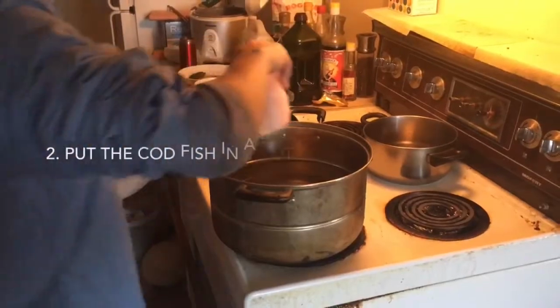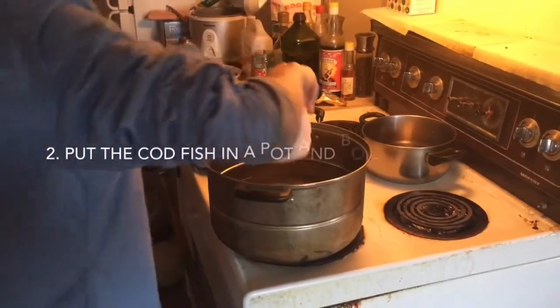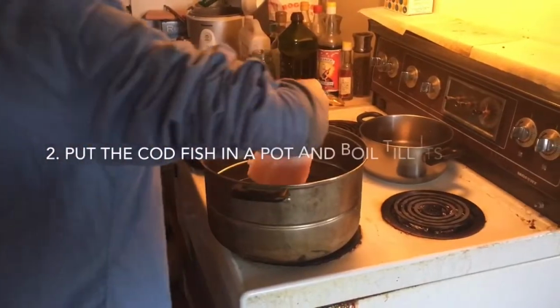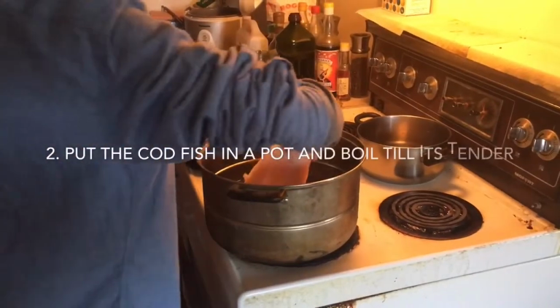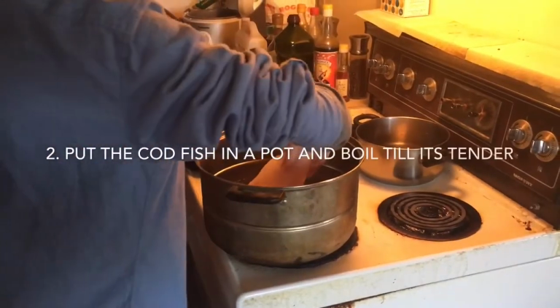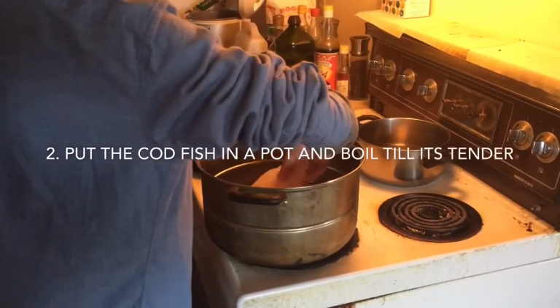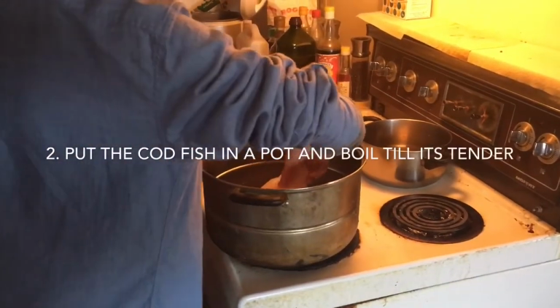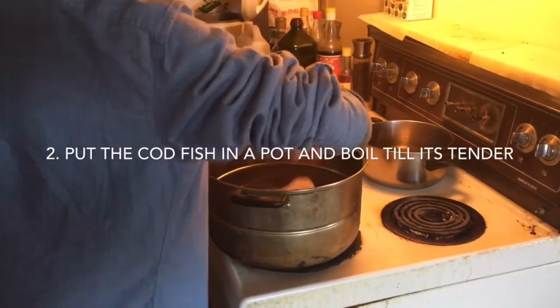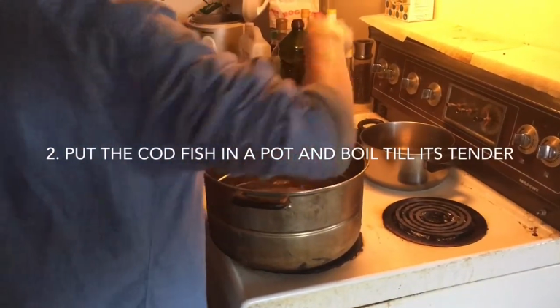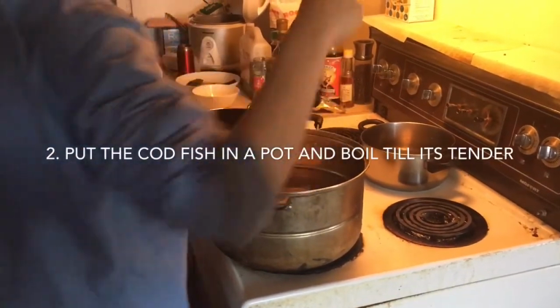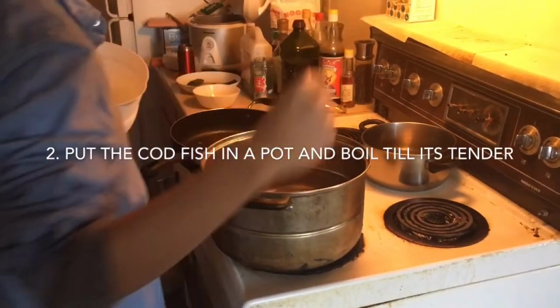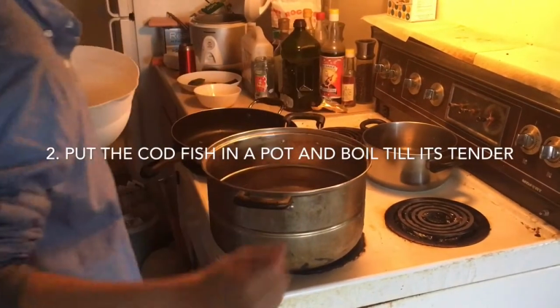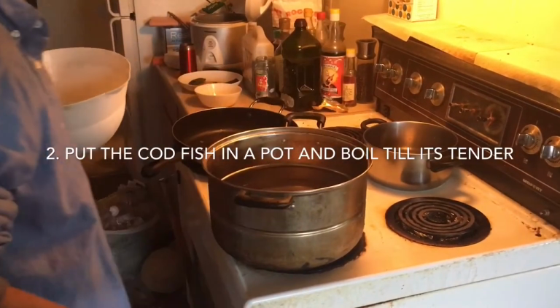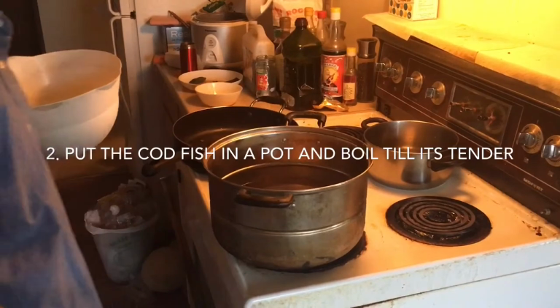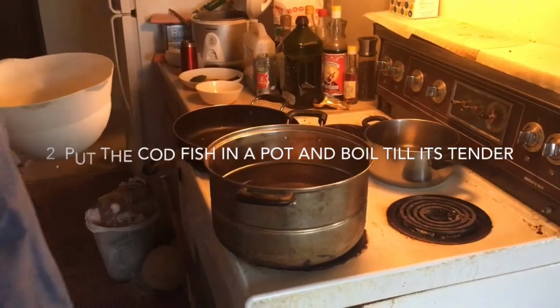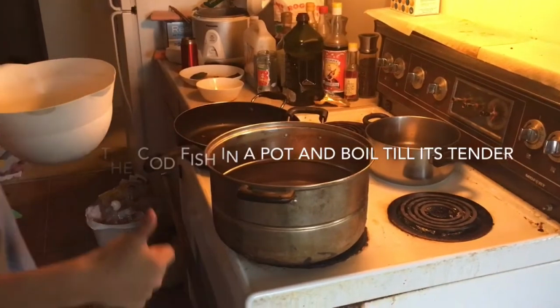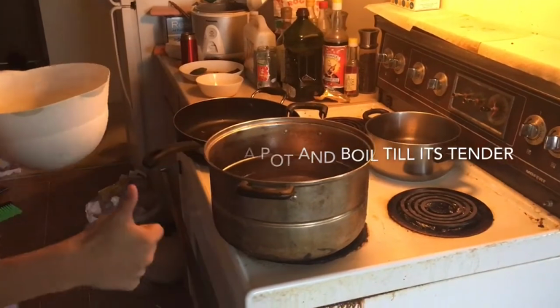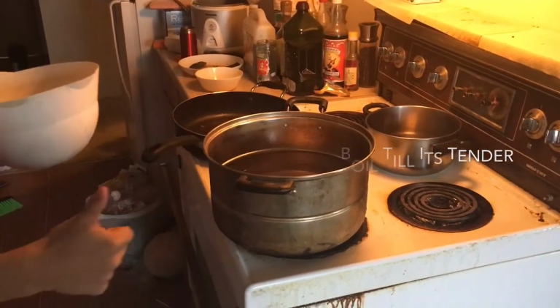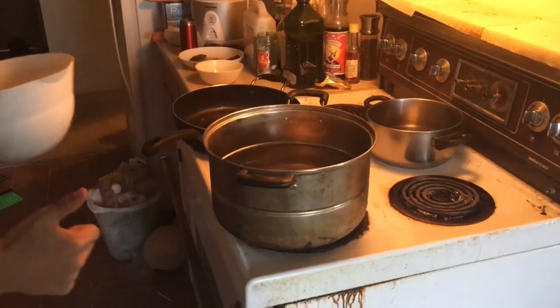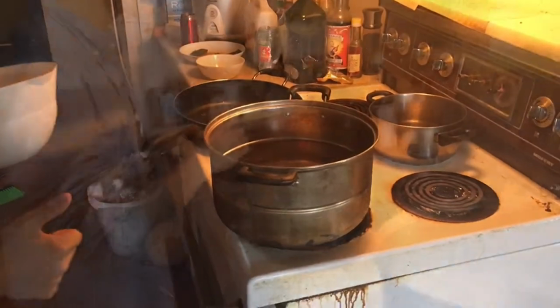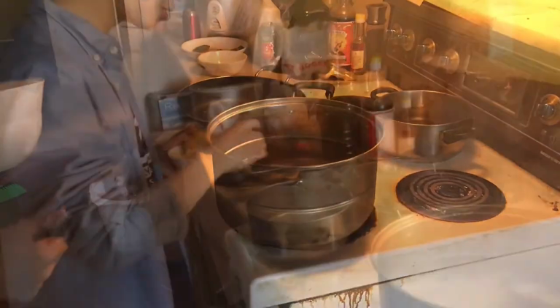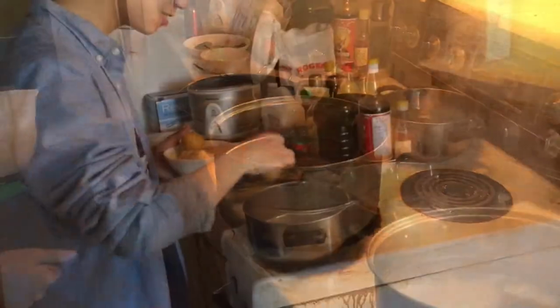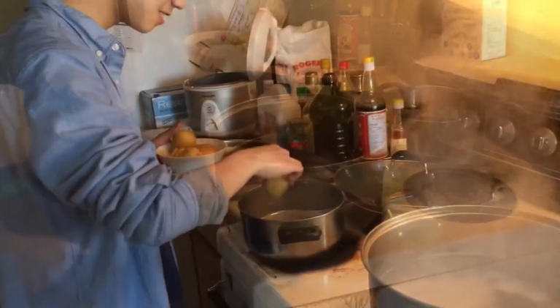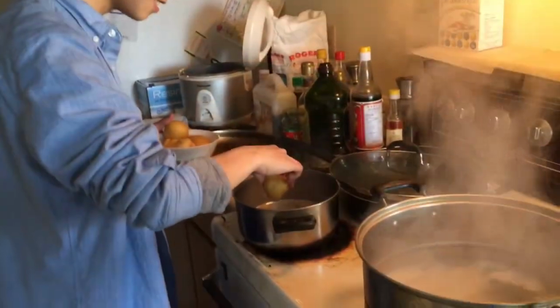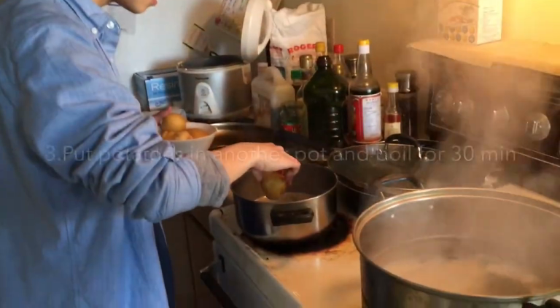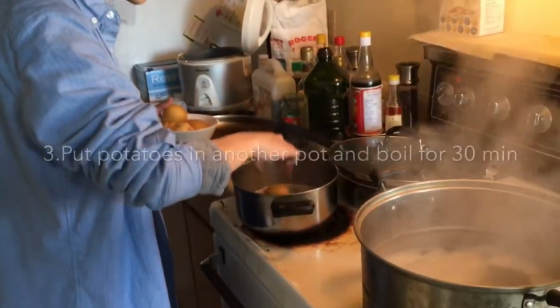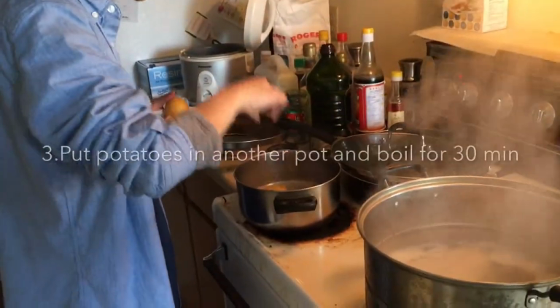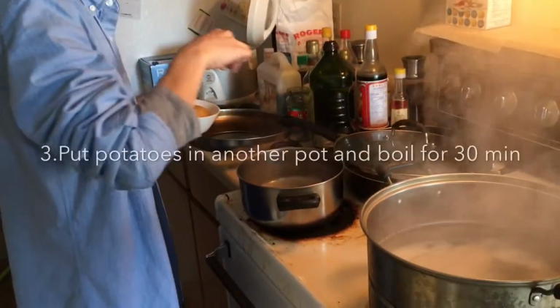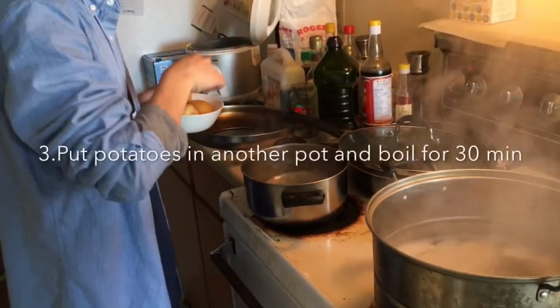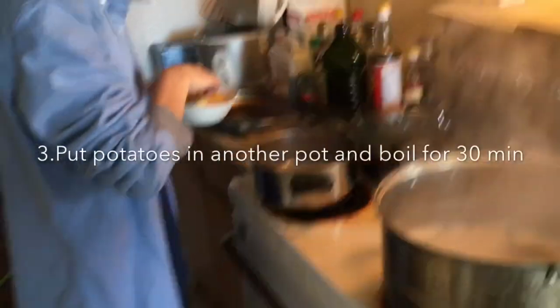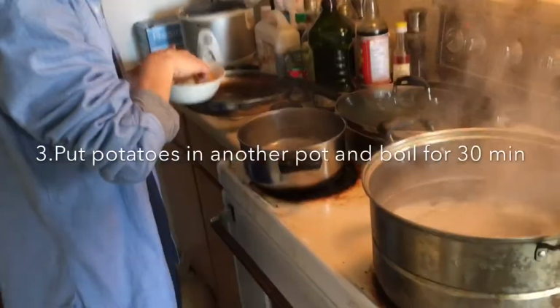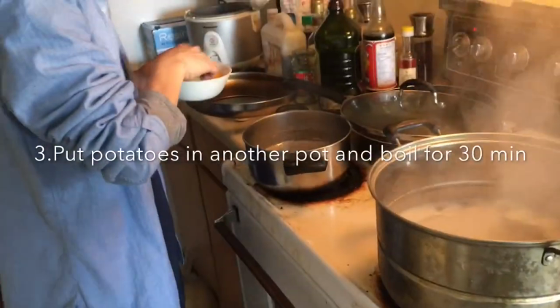Put the fish in the pot for boiling. Put the potato in as well.